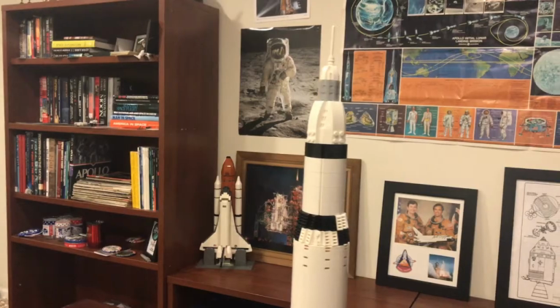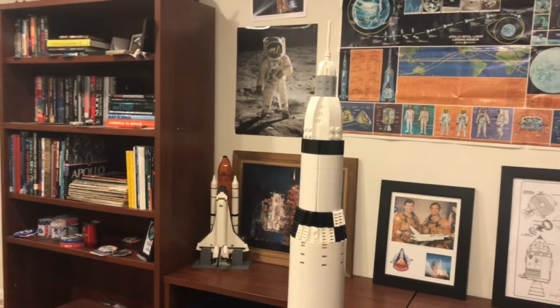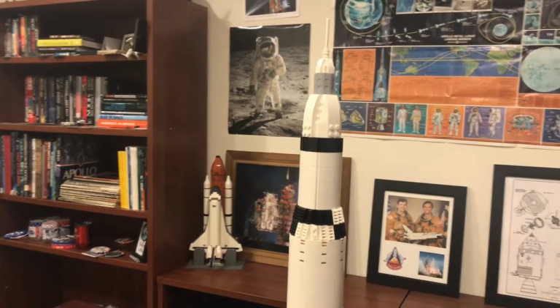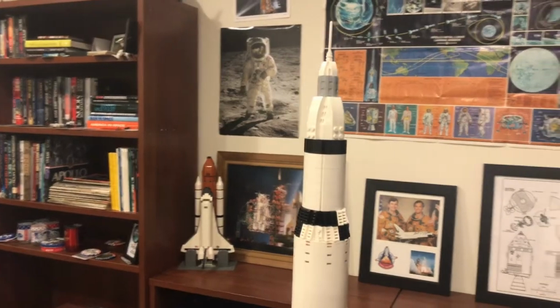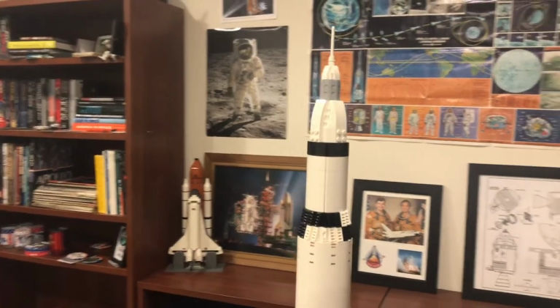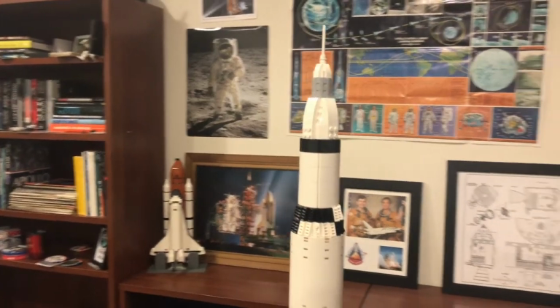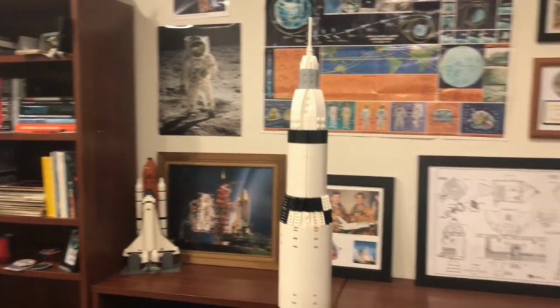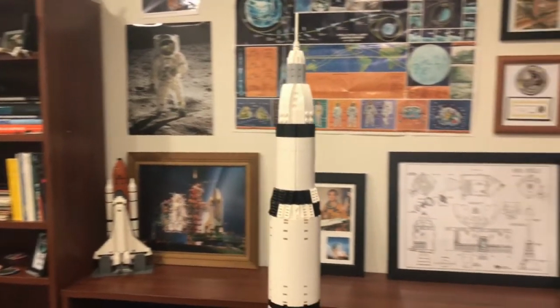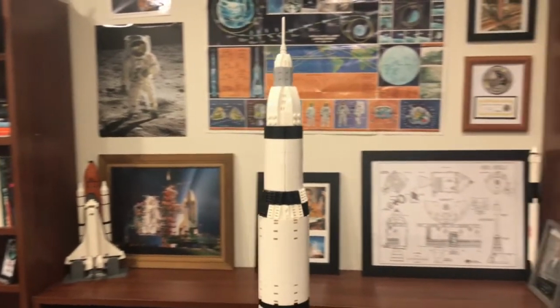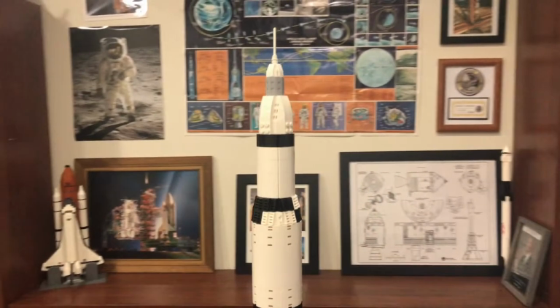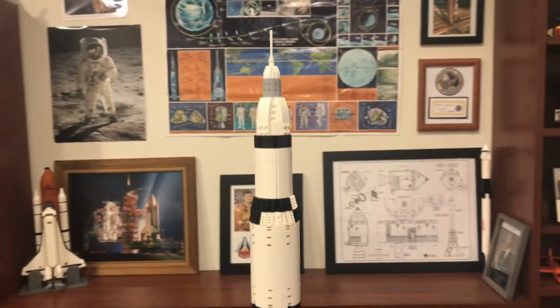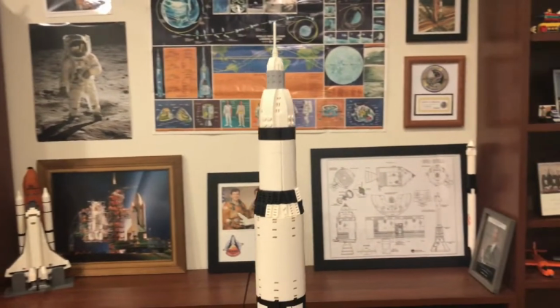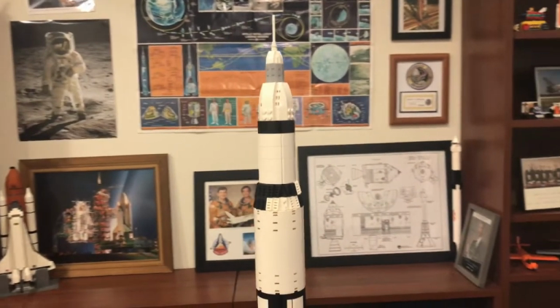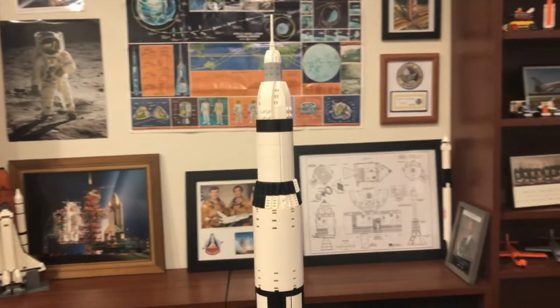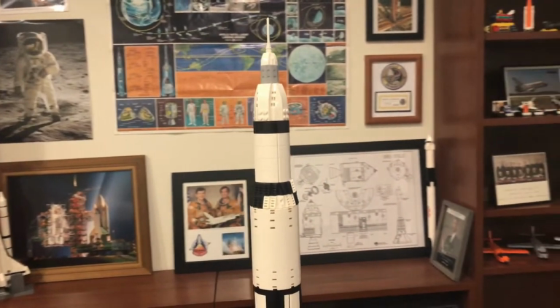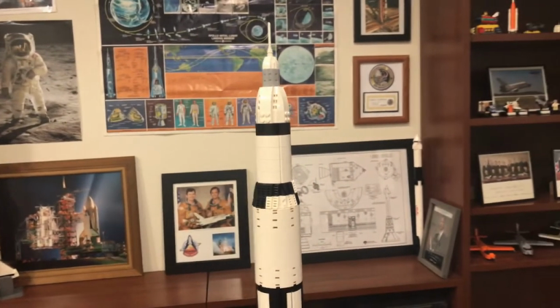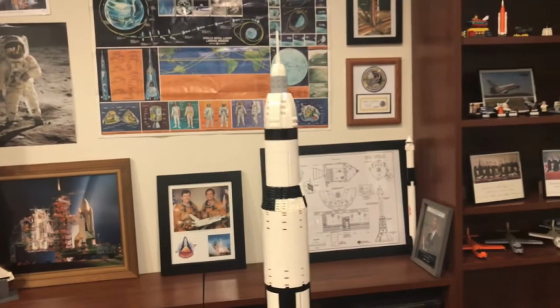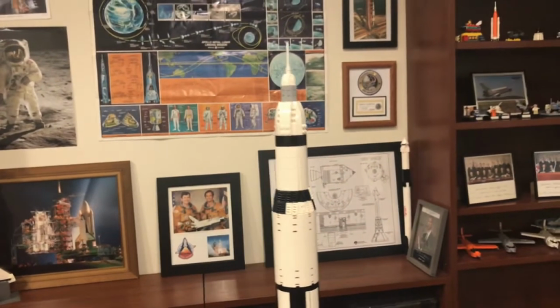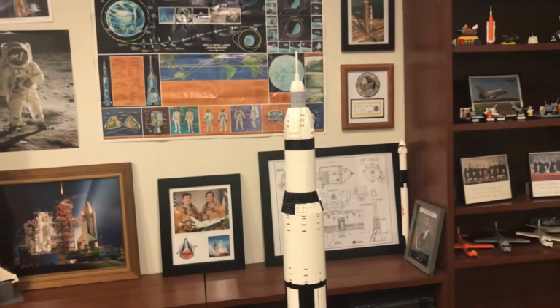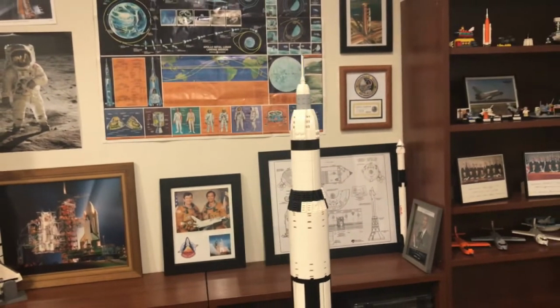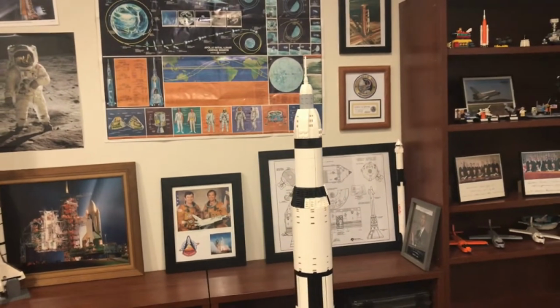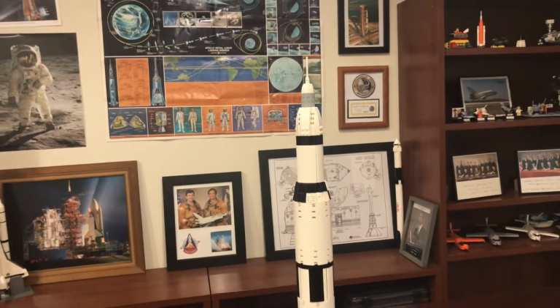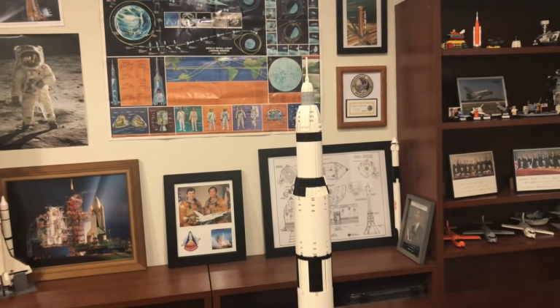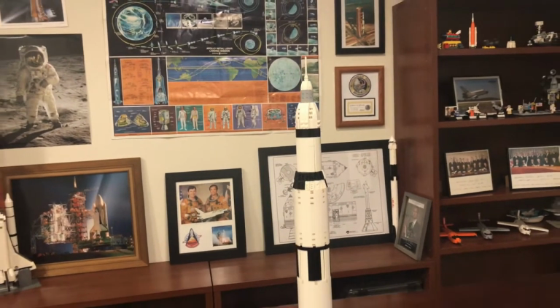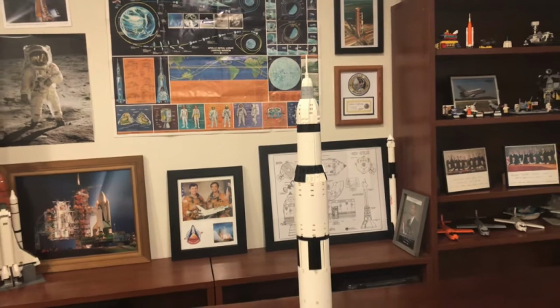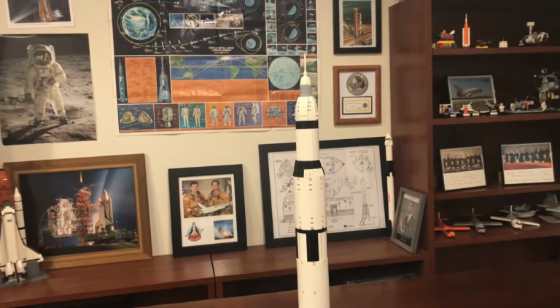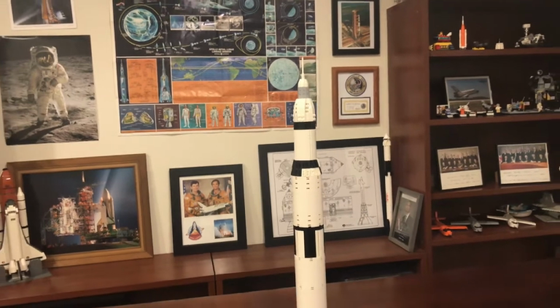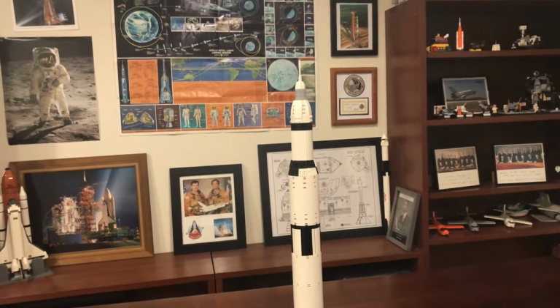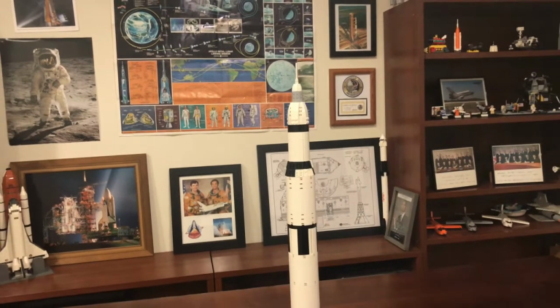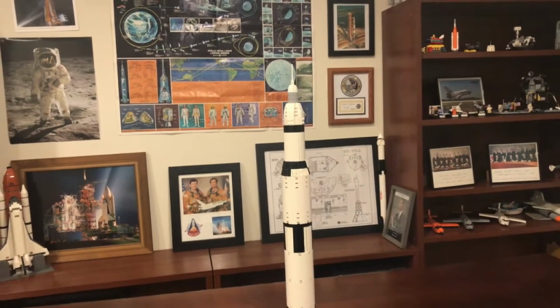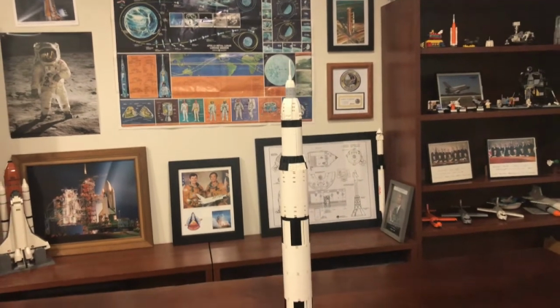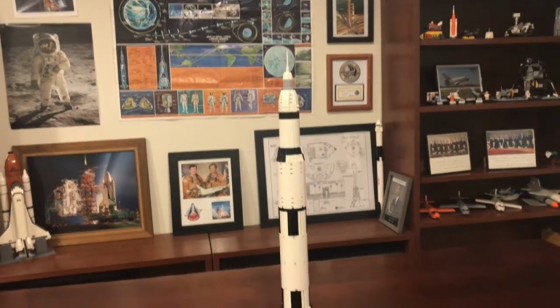This model definitely has room for improvements and I'd love to hear if you have suggestions. Let me know what you think.